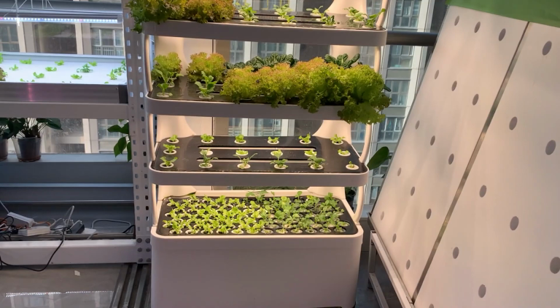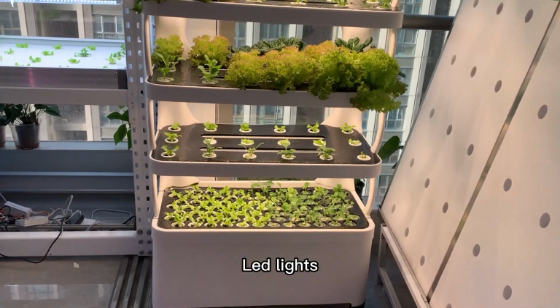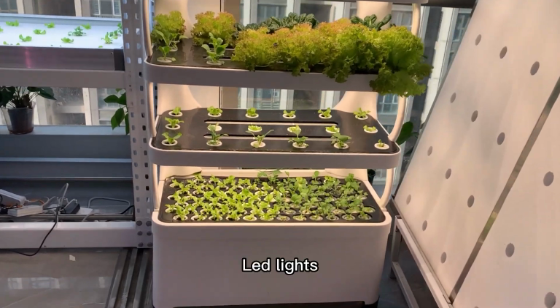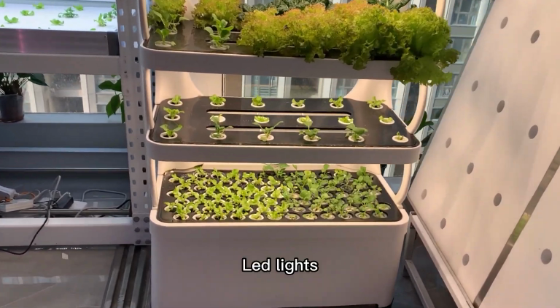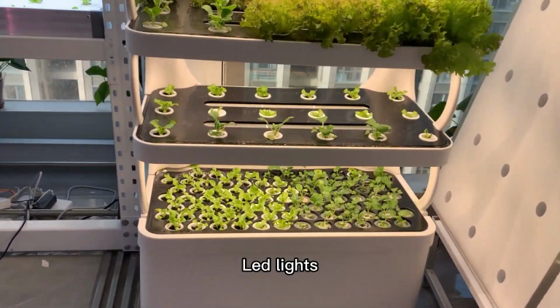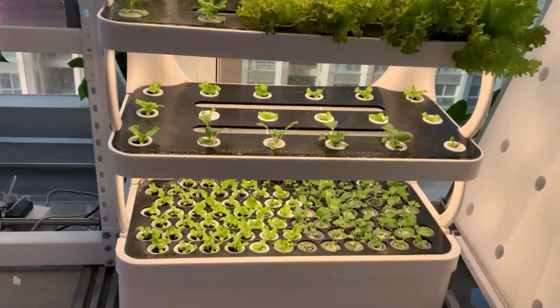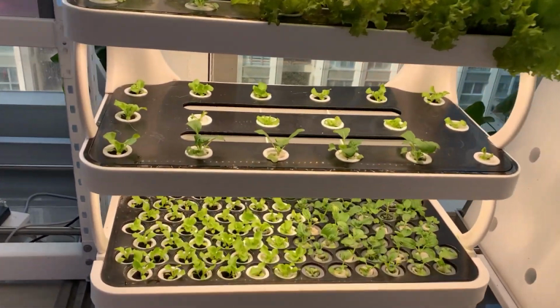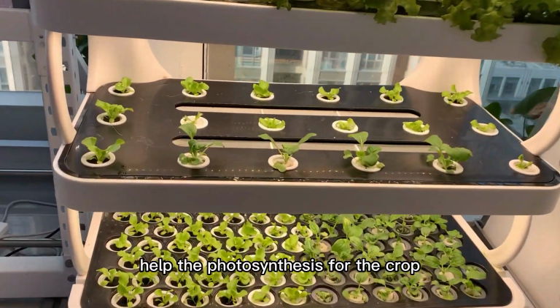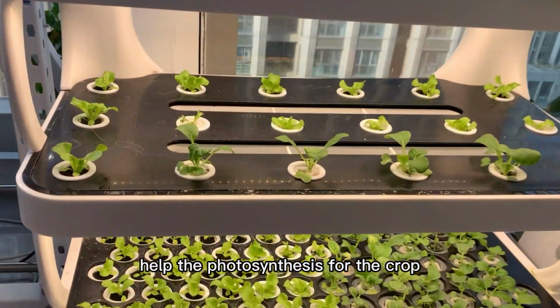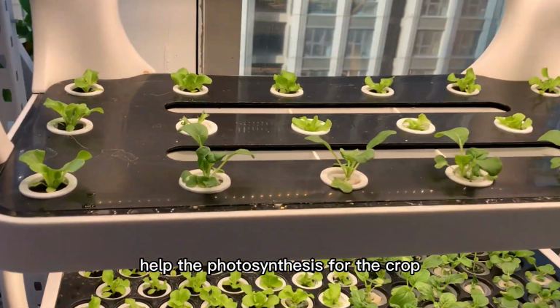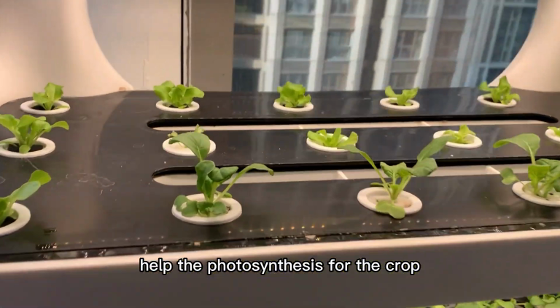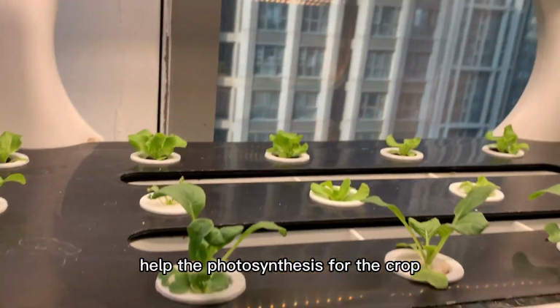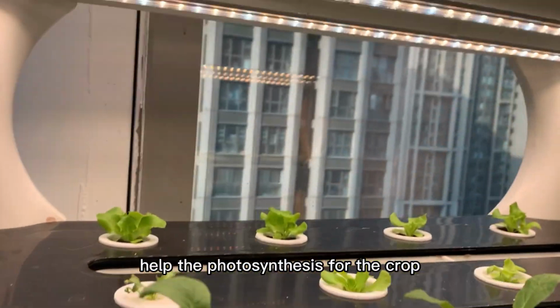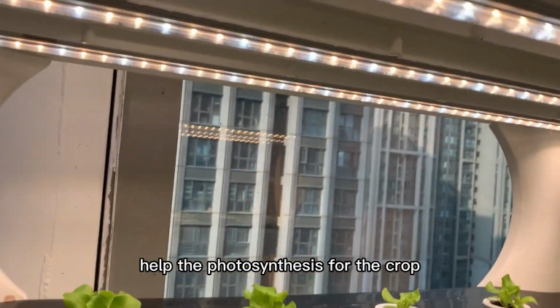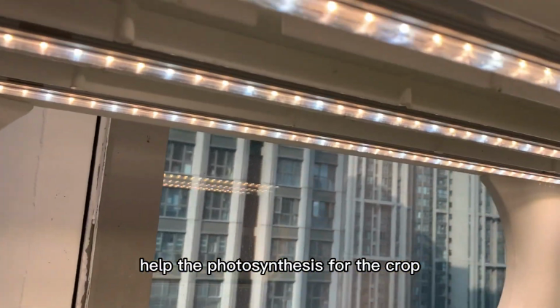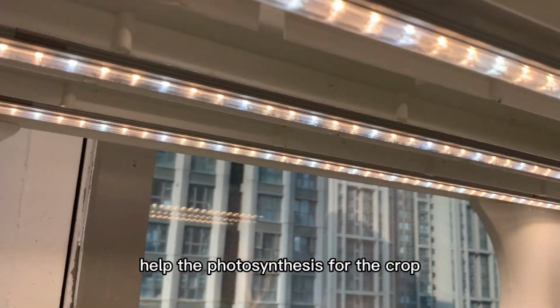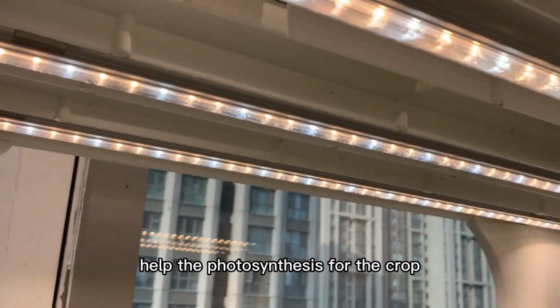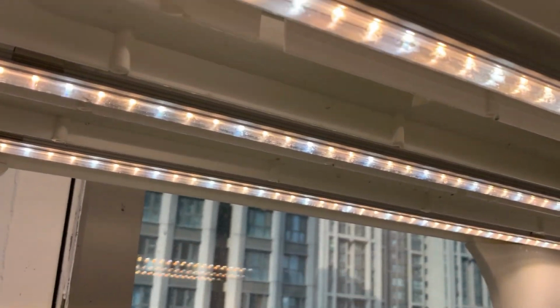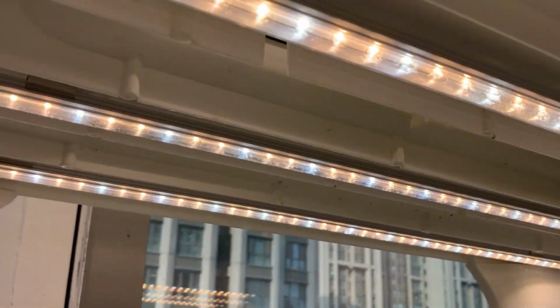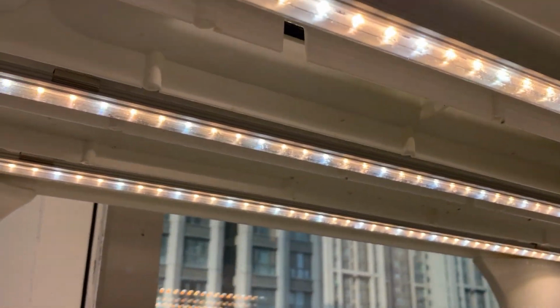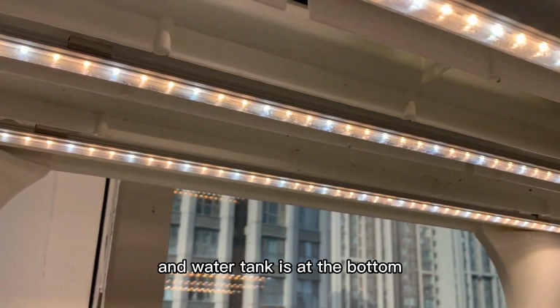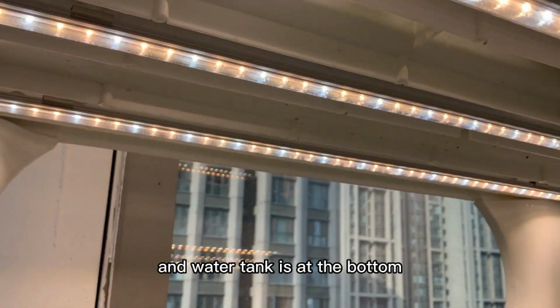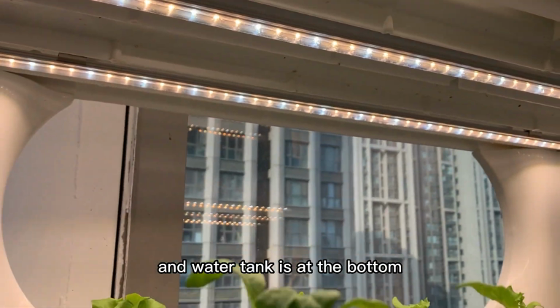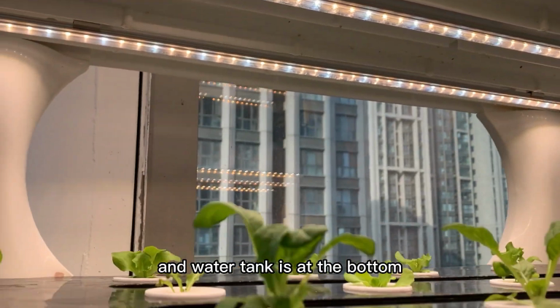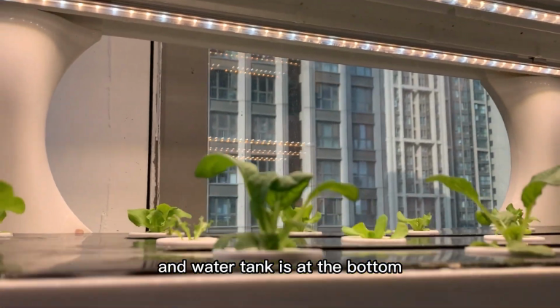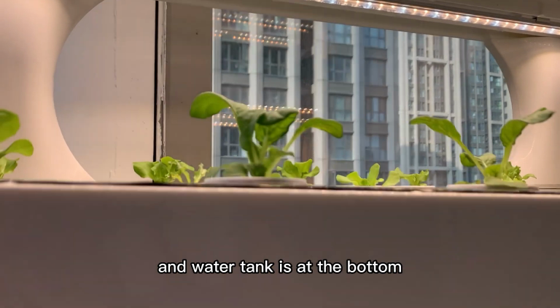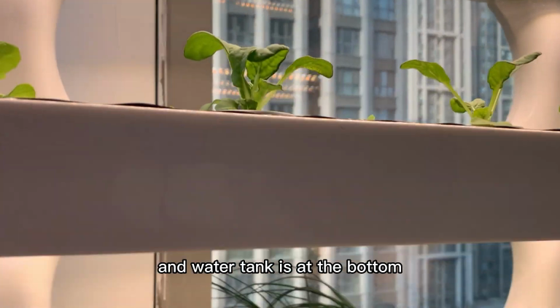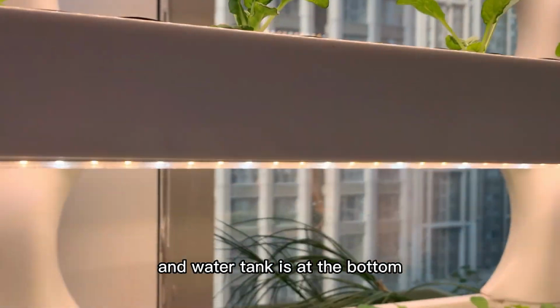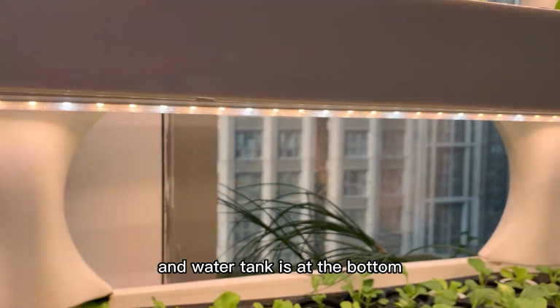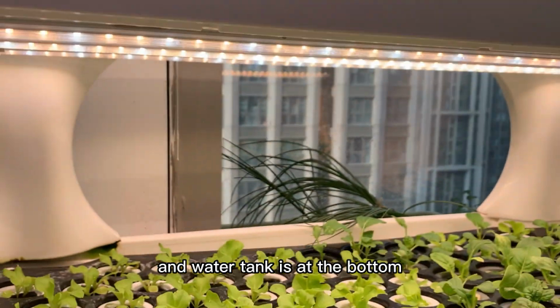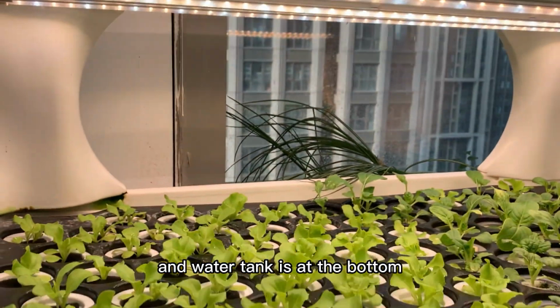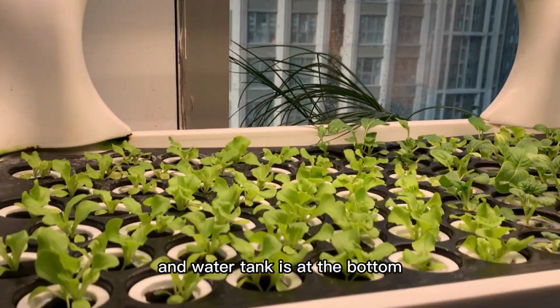LED lights provide photosynthesis for the crops and the water tank is at the bottom.